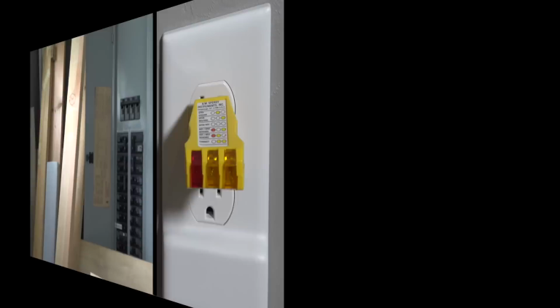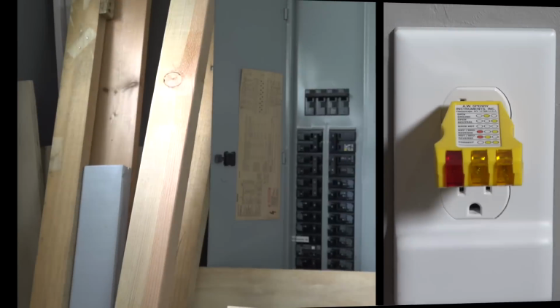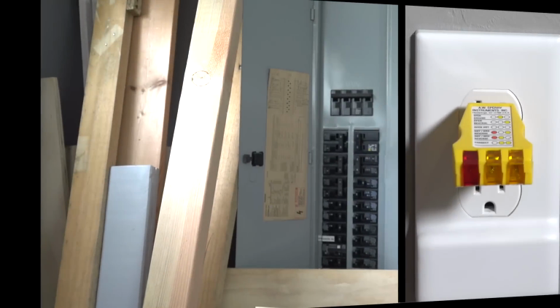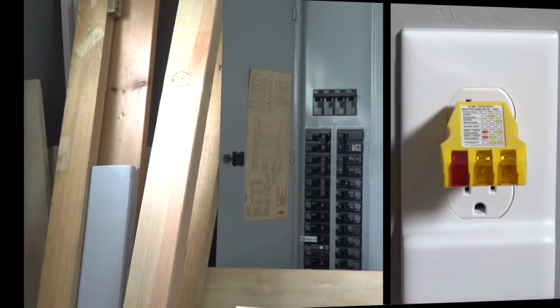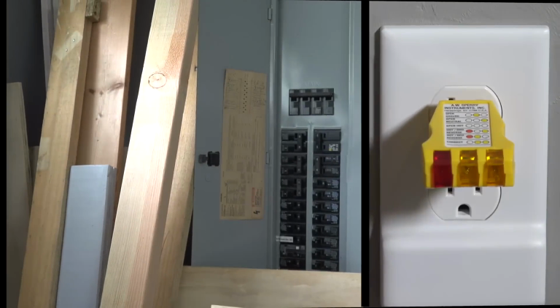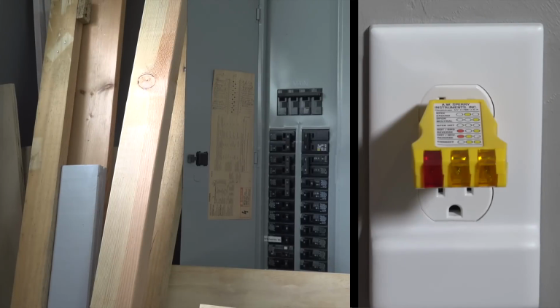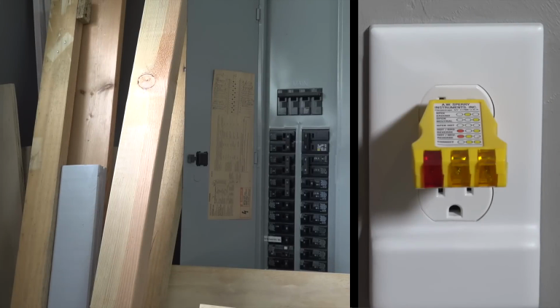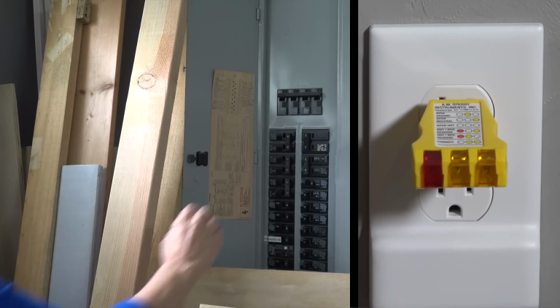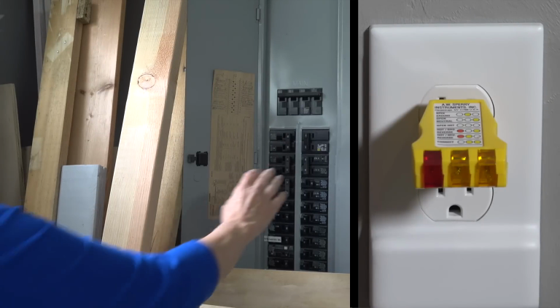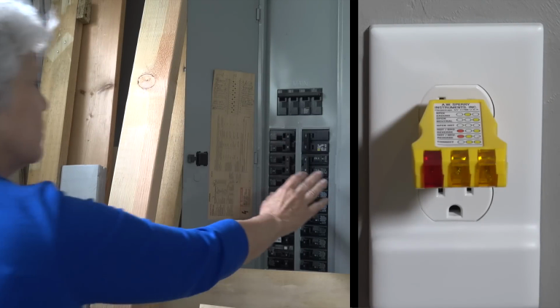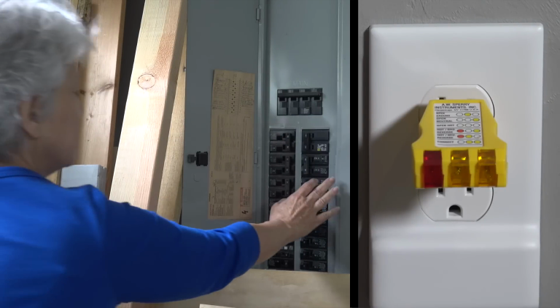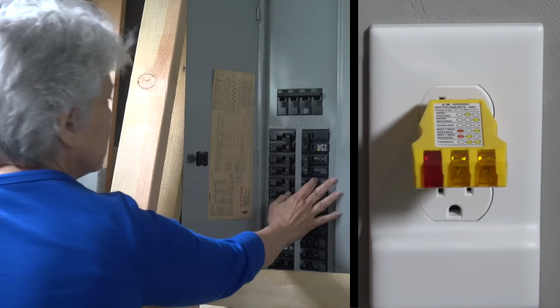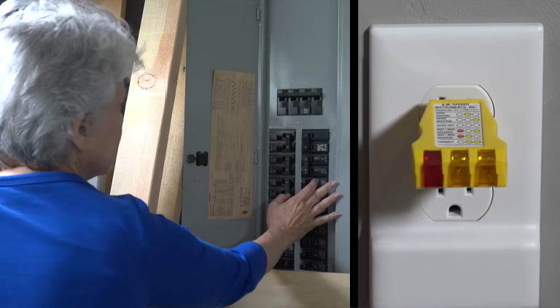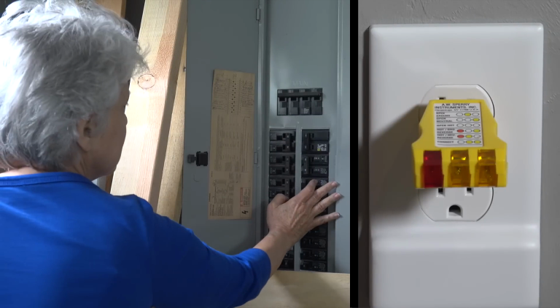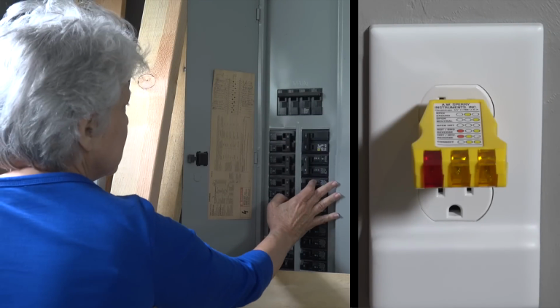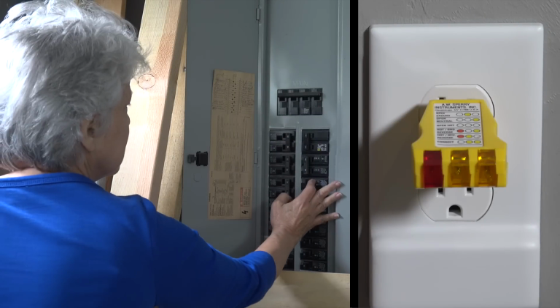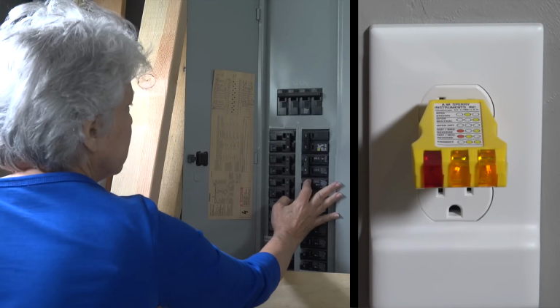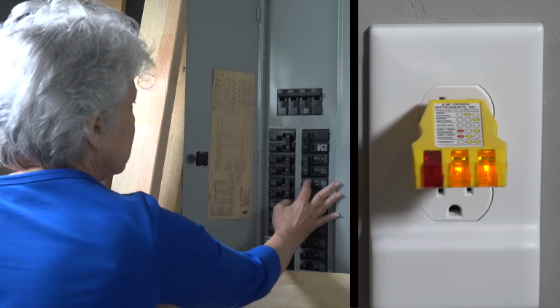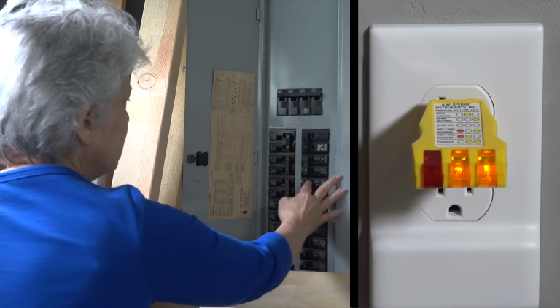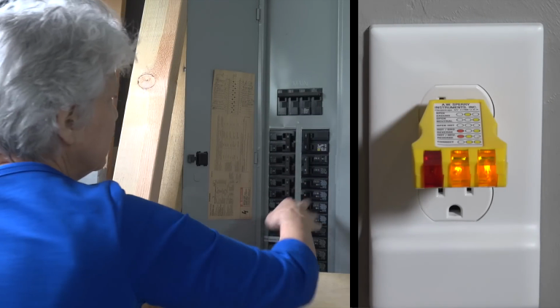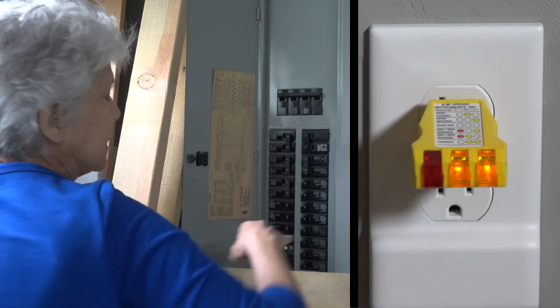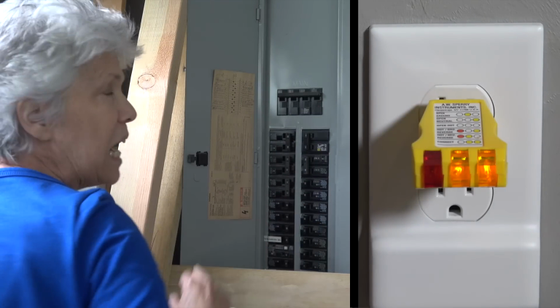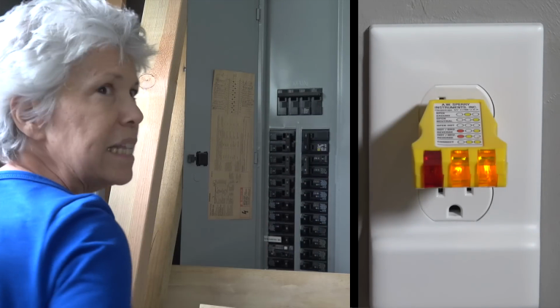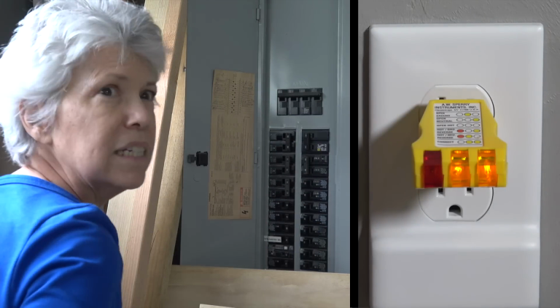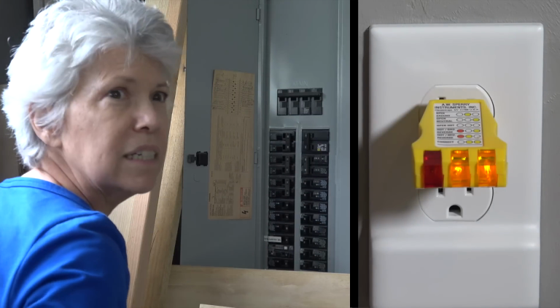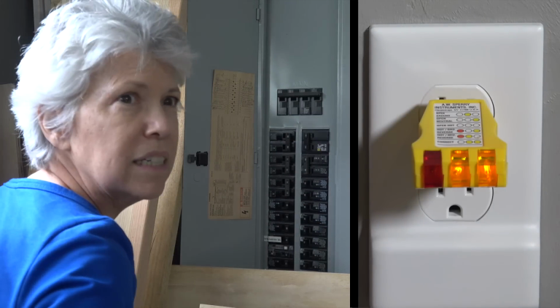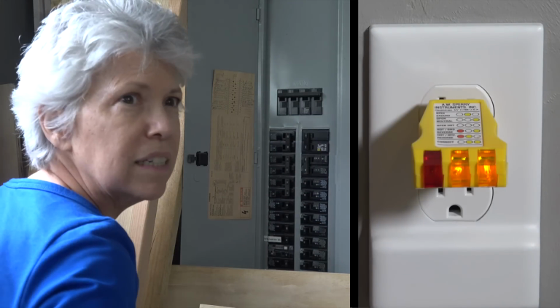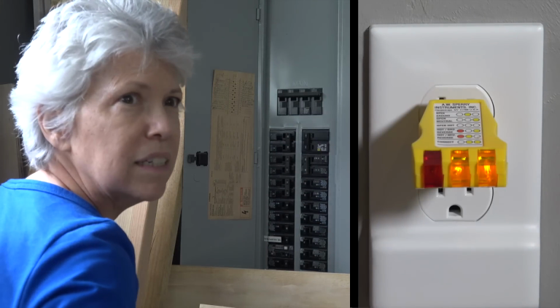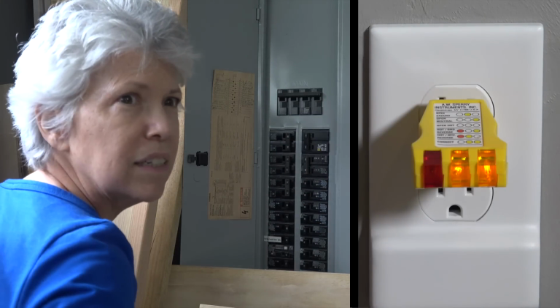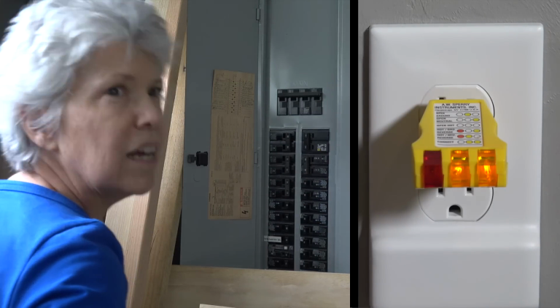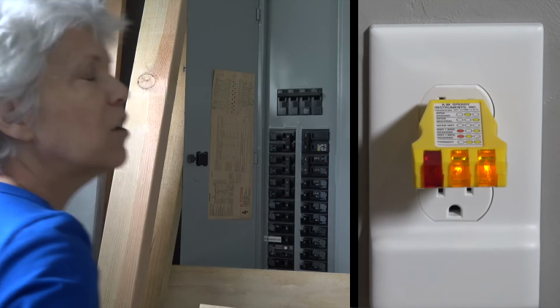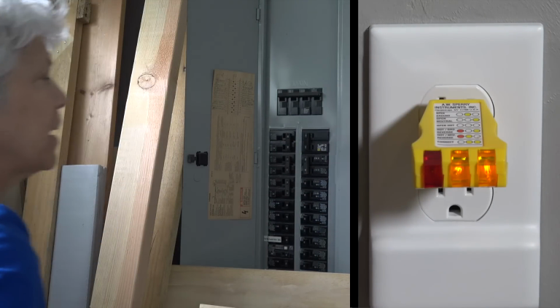Mom, turn it on. Is it on? It's on. Okay.